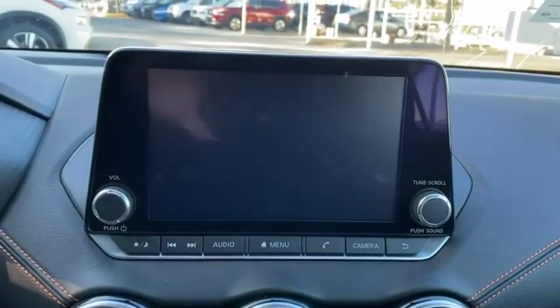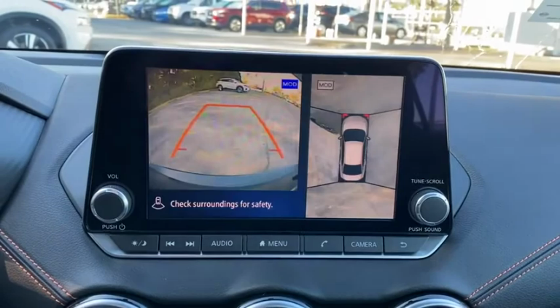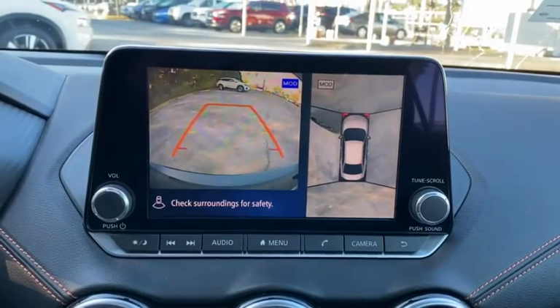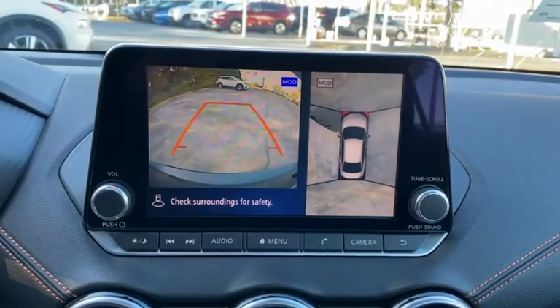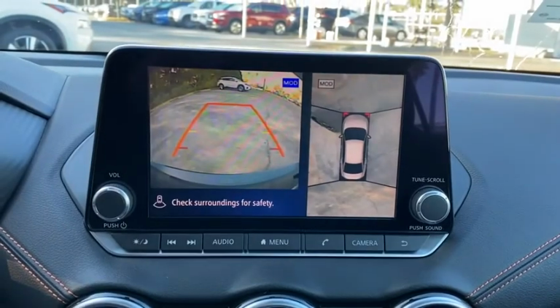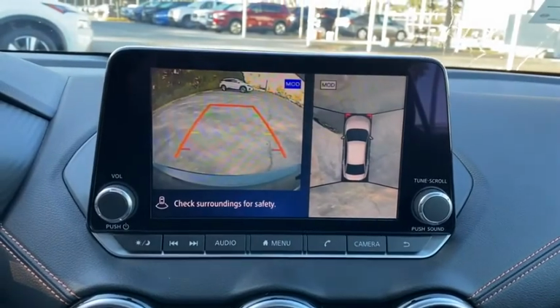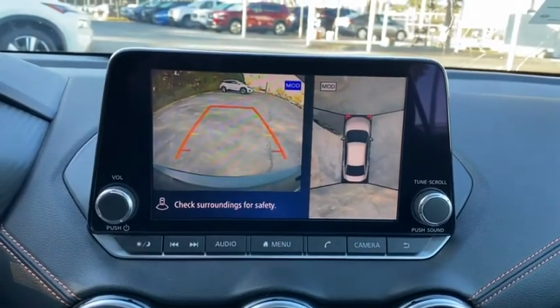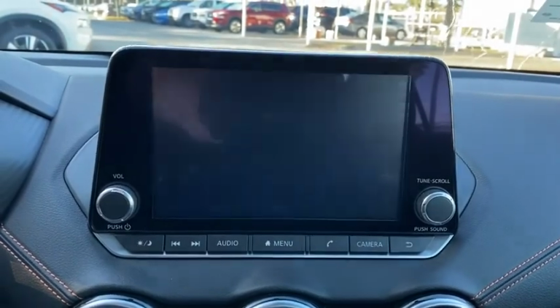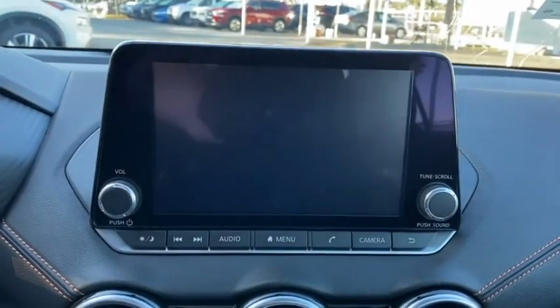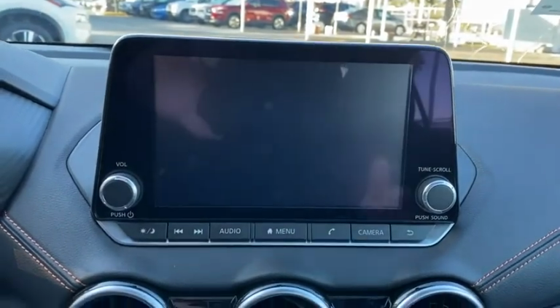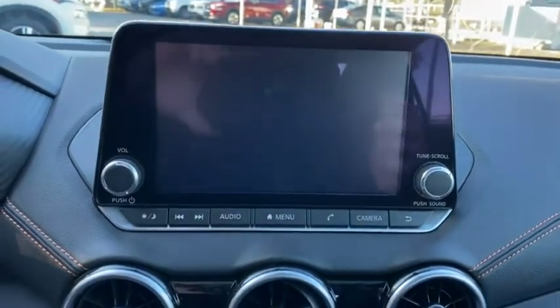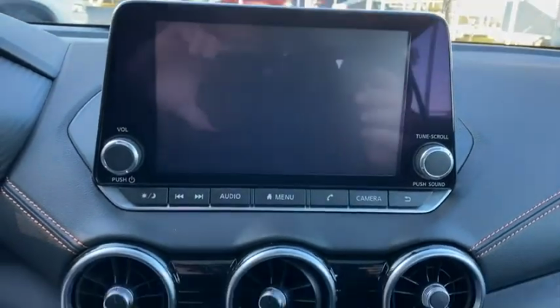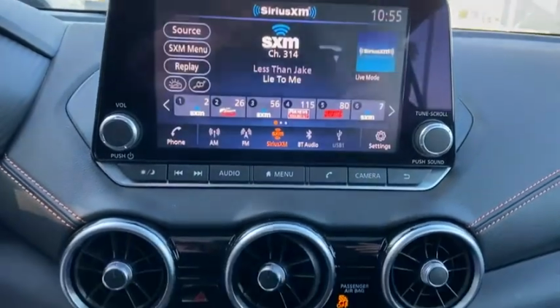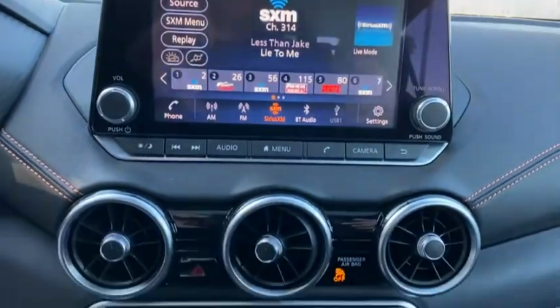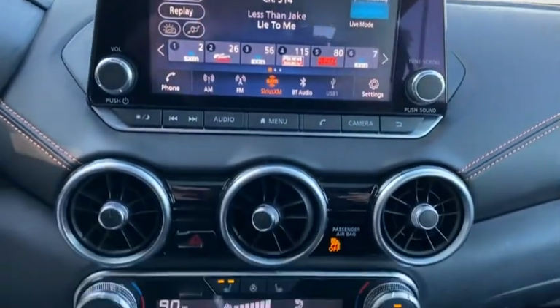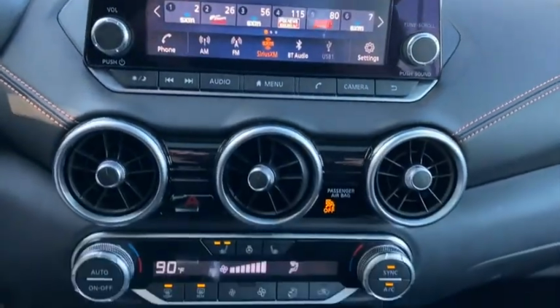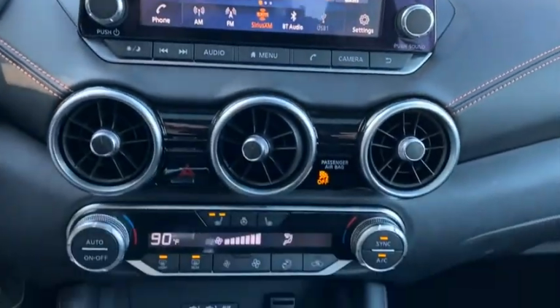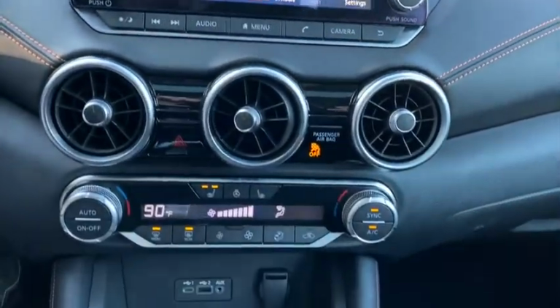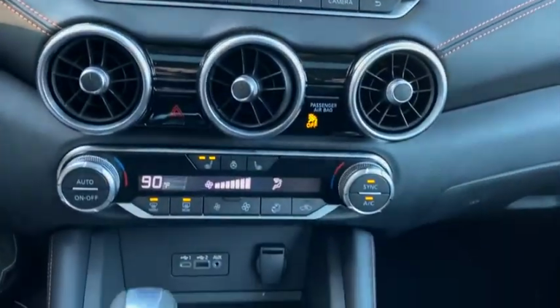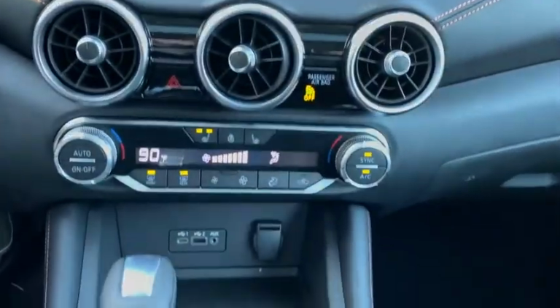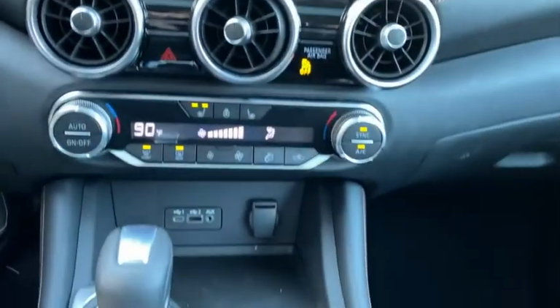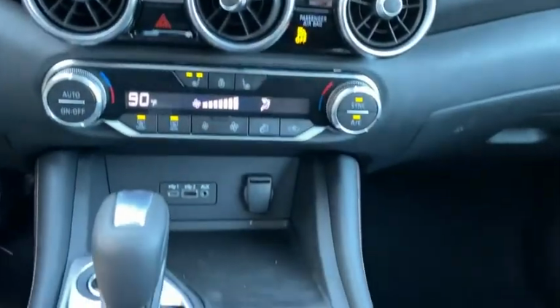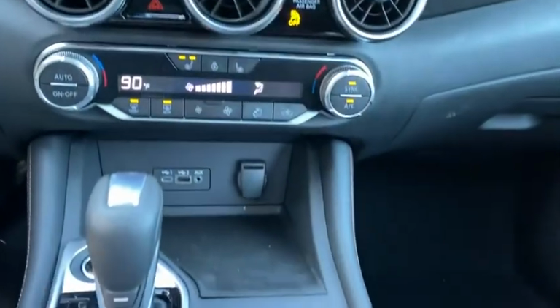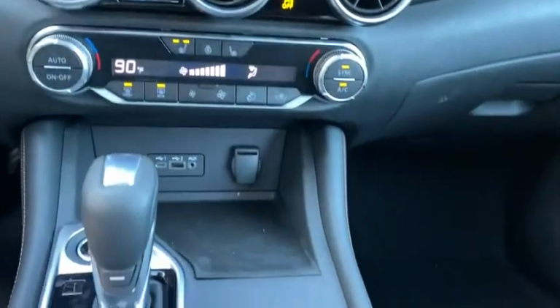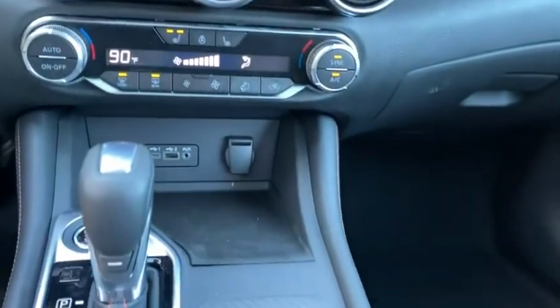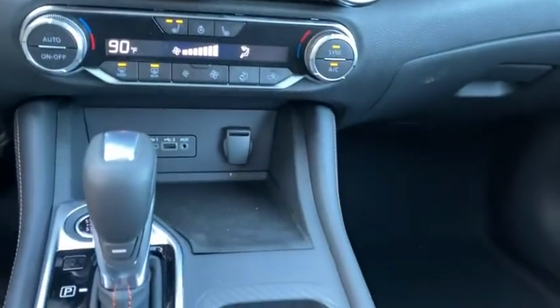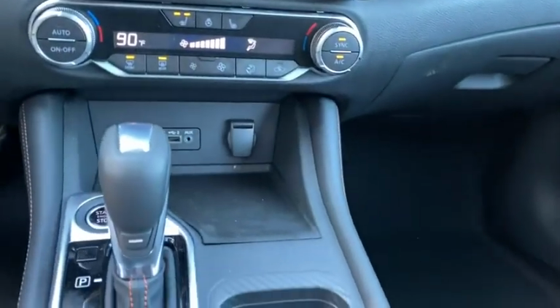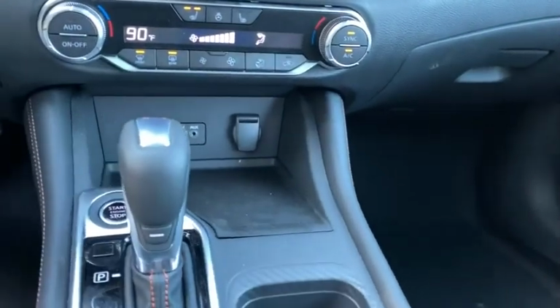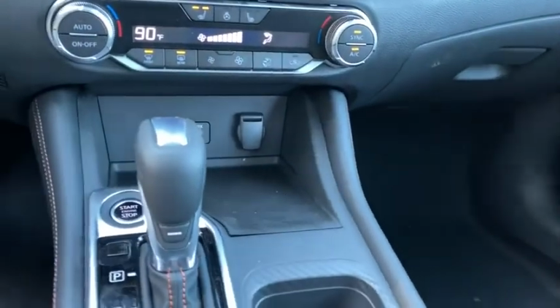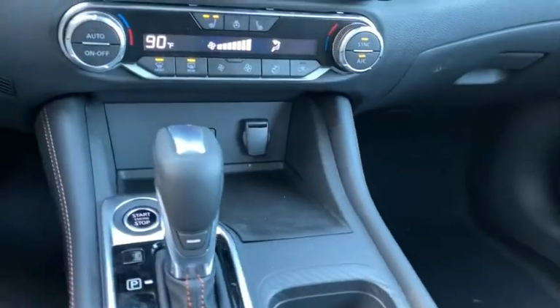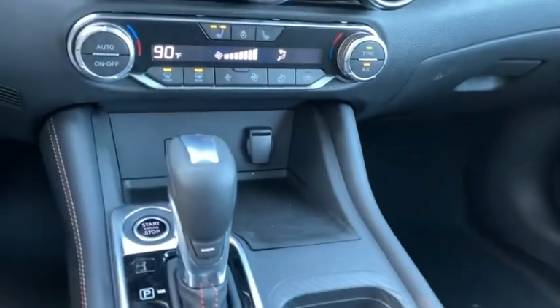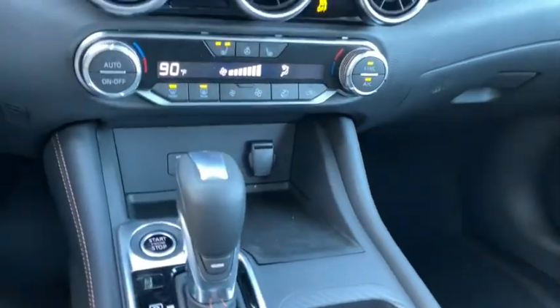Rear defrost, AM-FM stereo radio, climate control. Come take a test drive today.